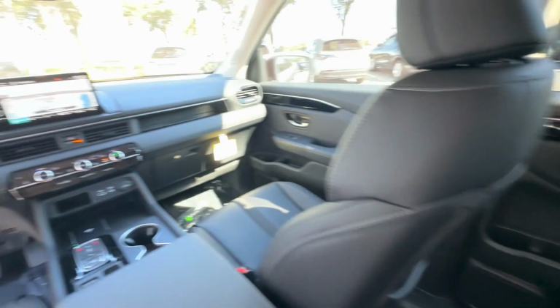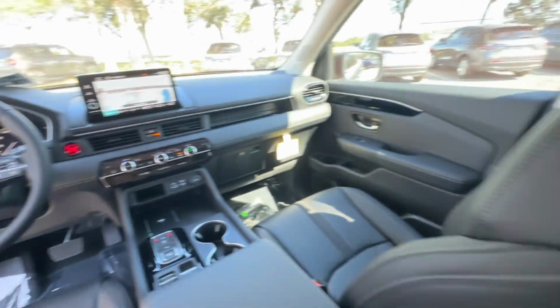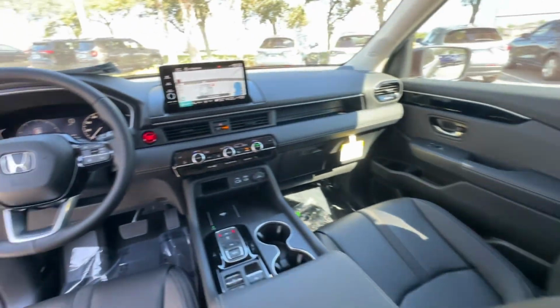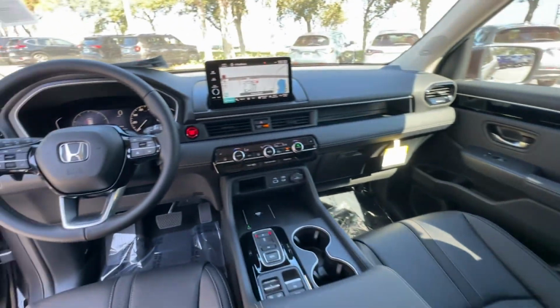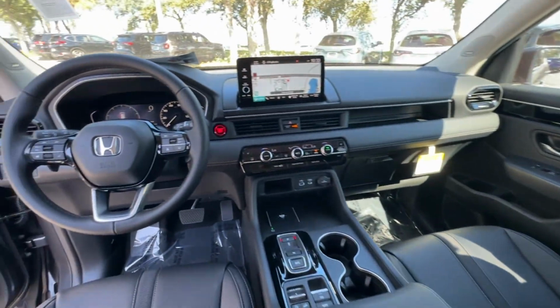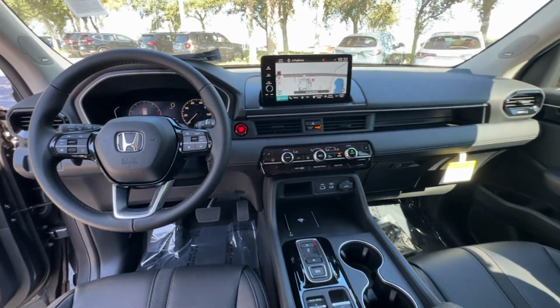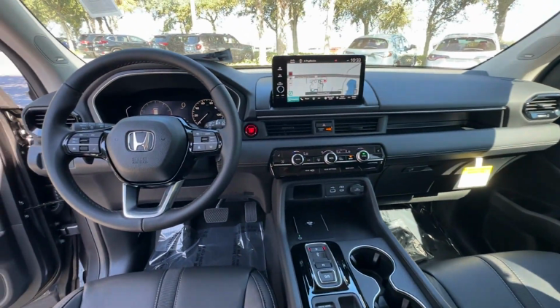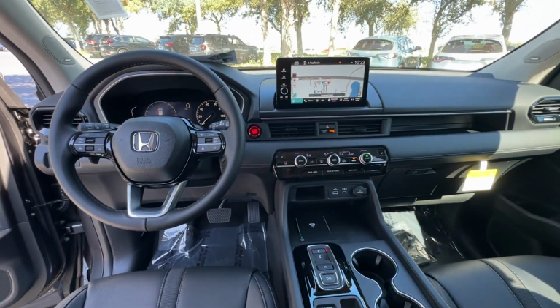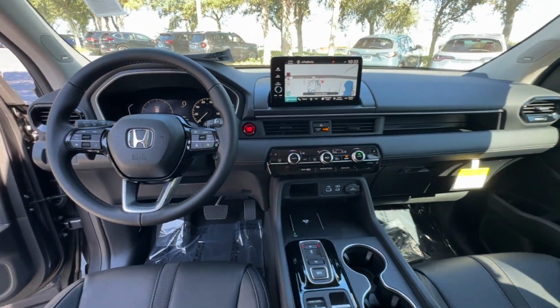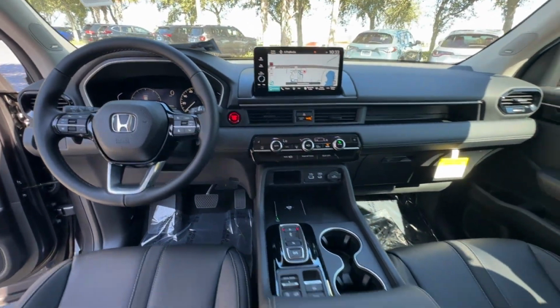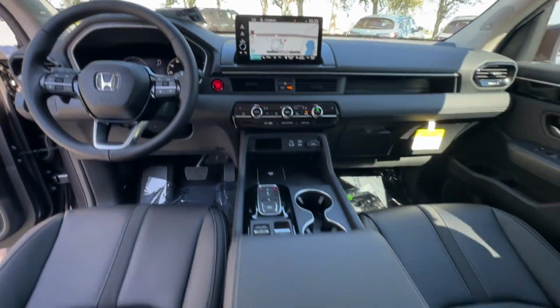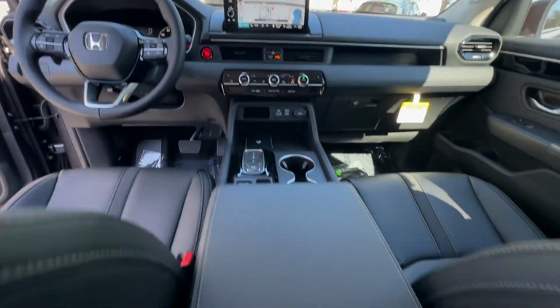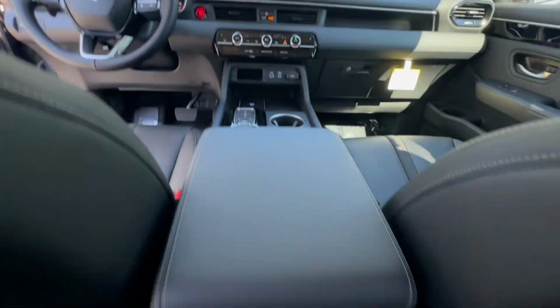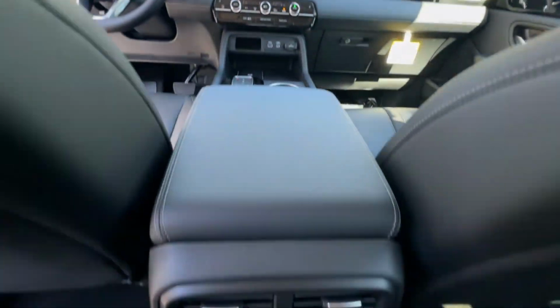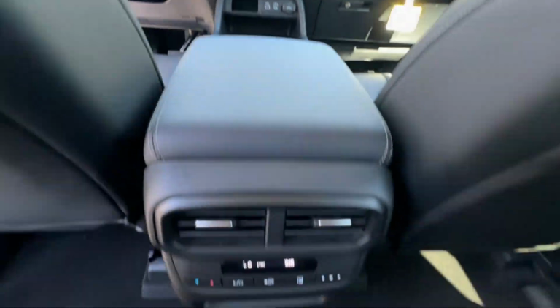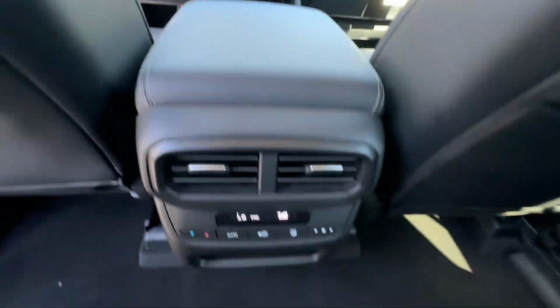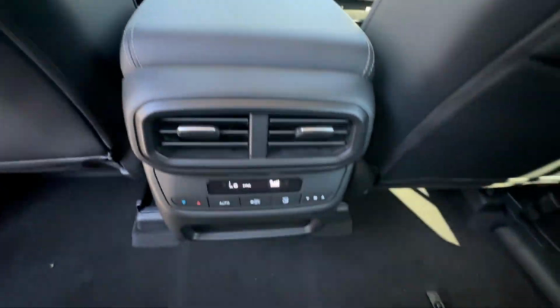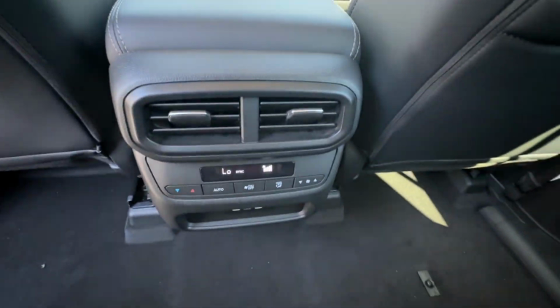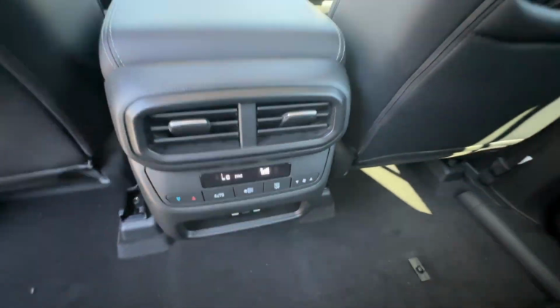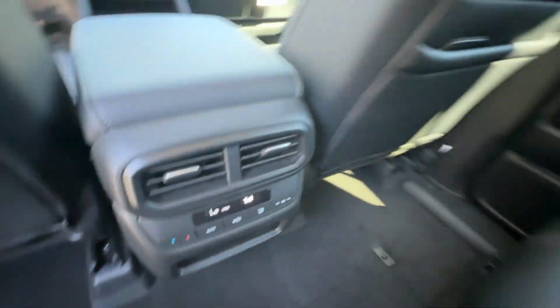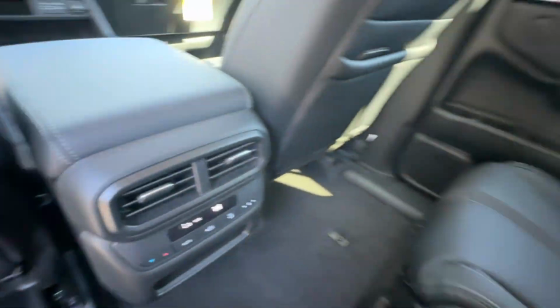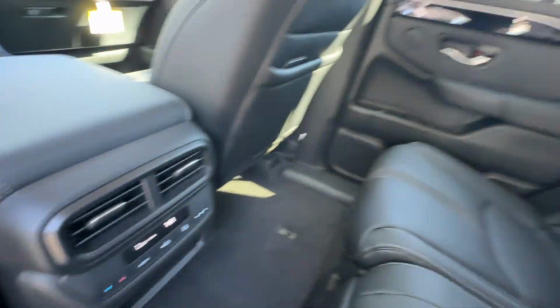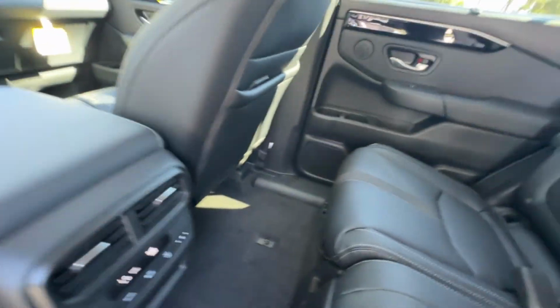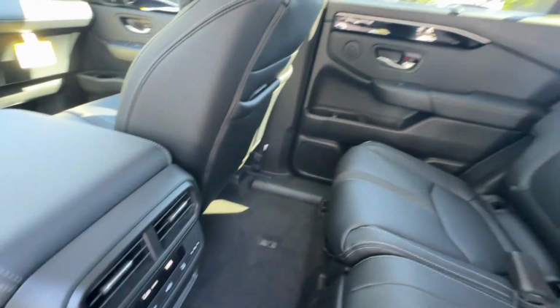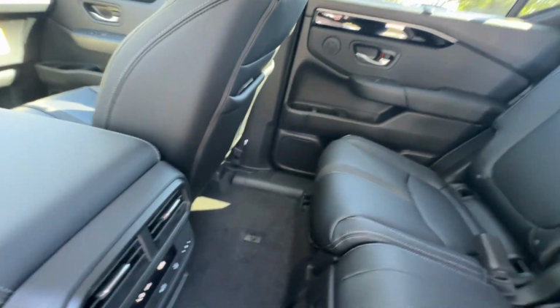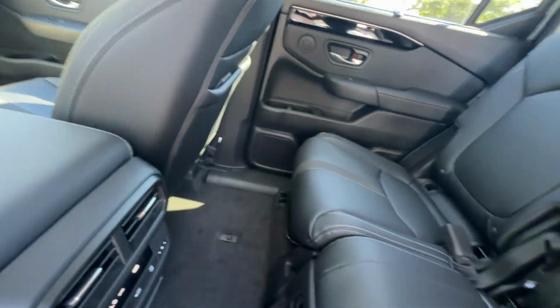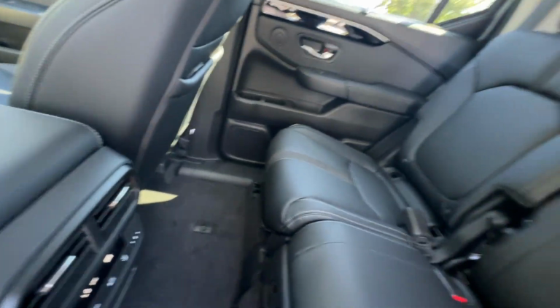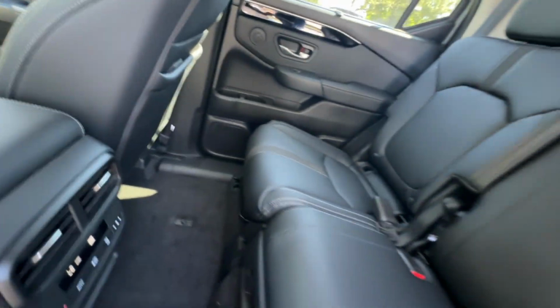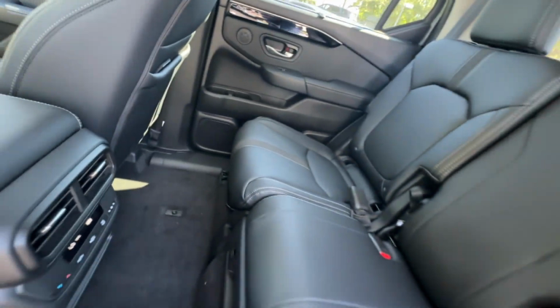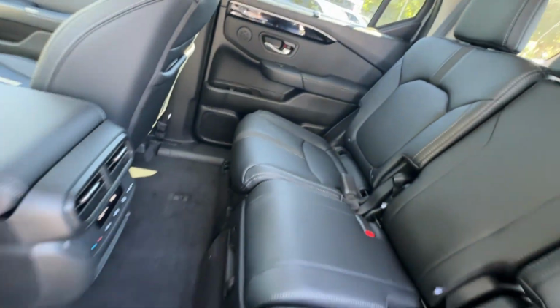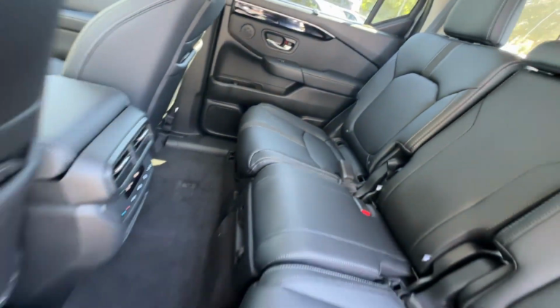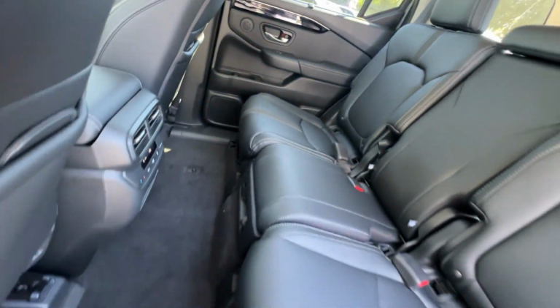Third-row seating, heated side-view mirrors, leather seats, panoramic roof.